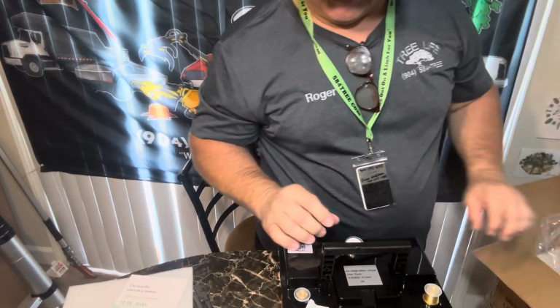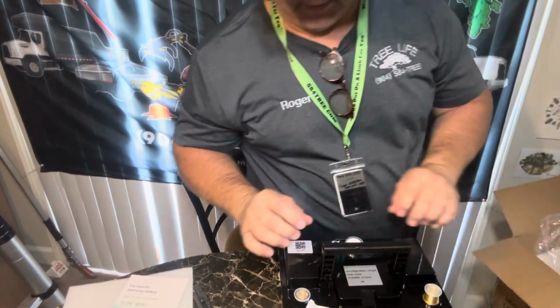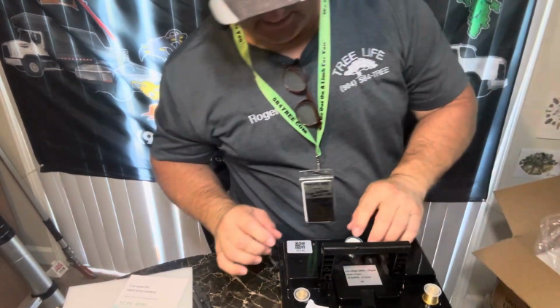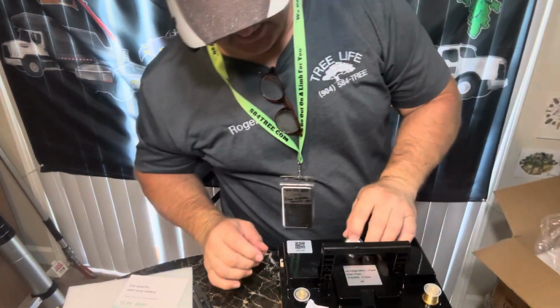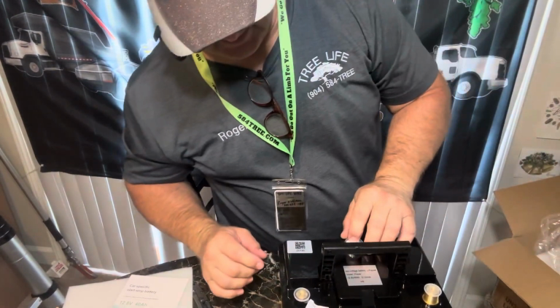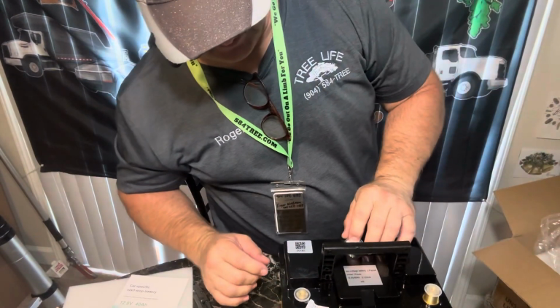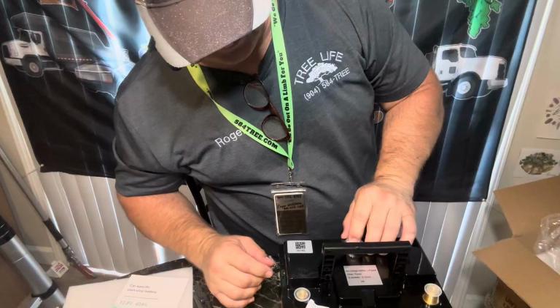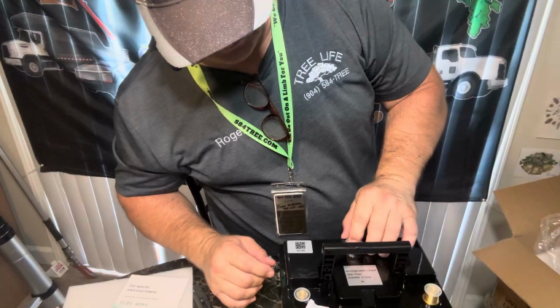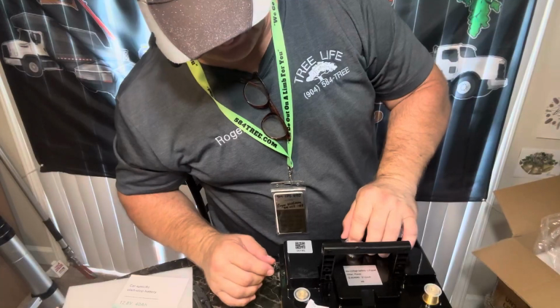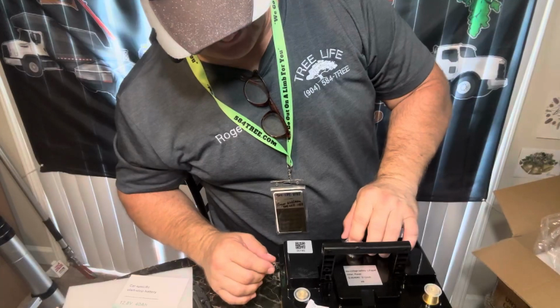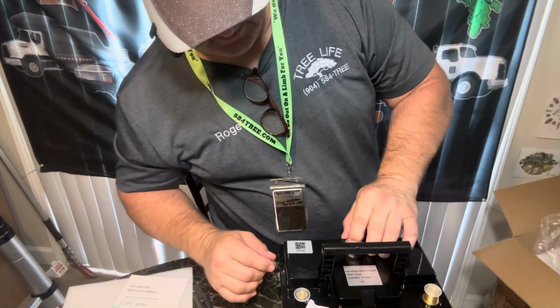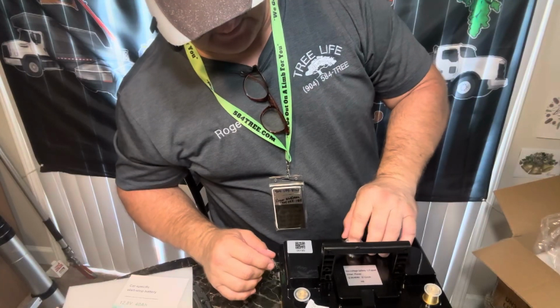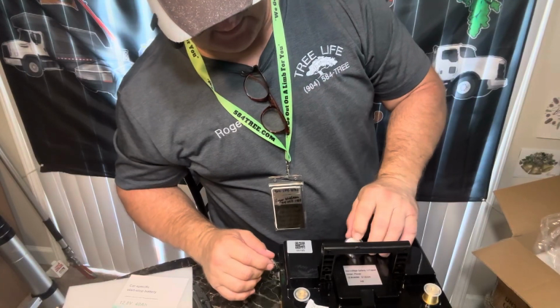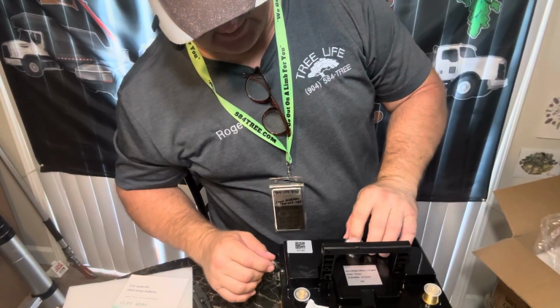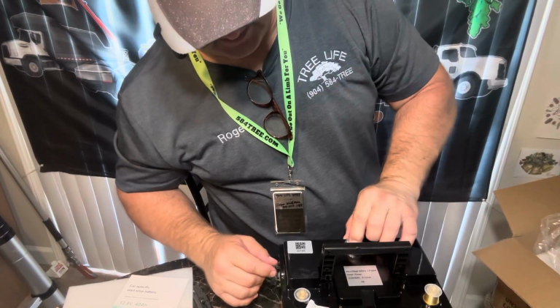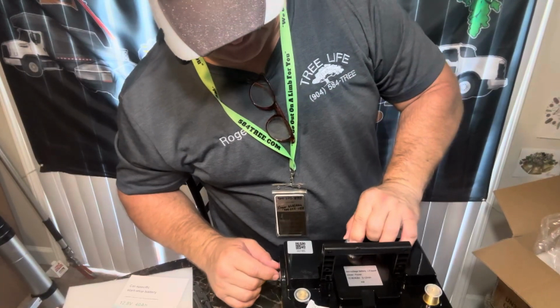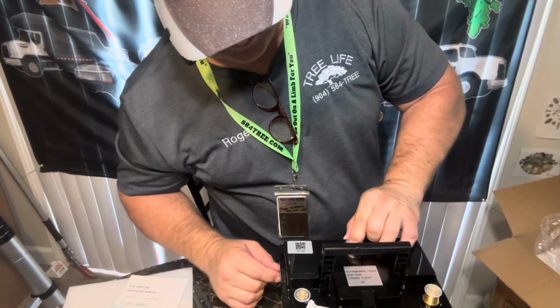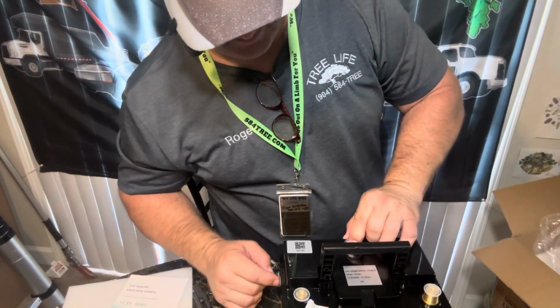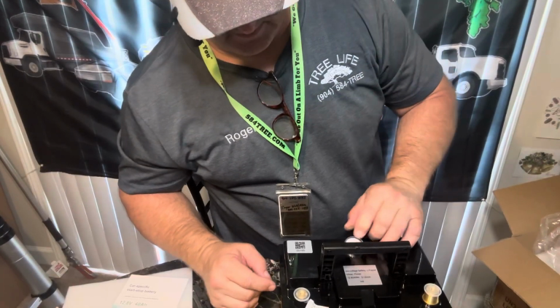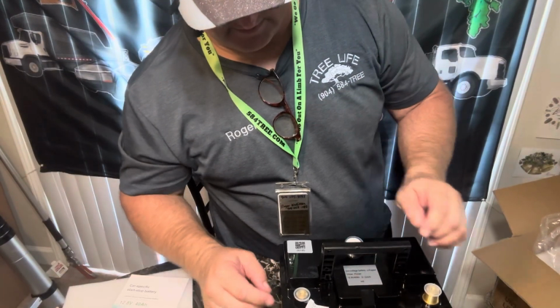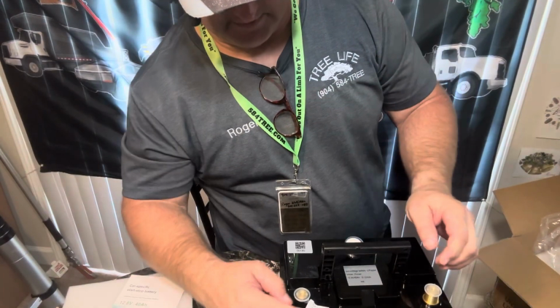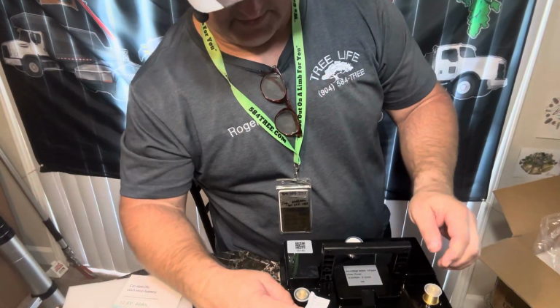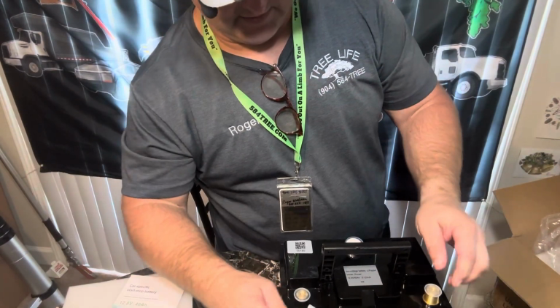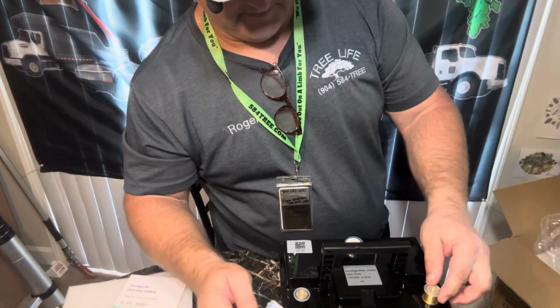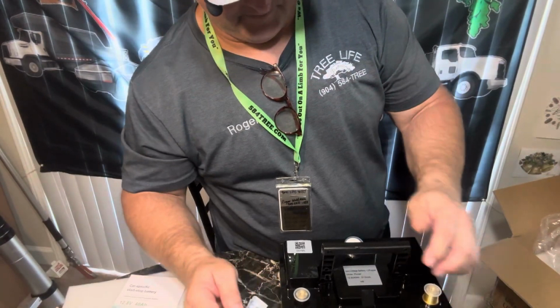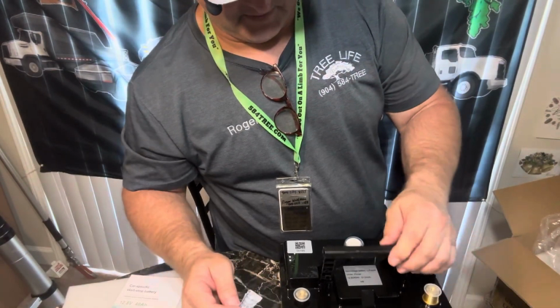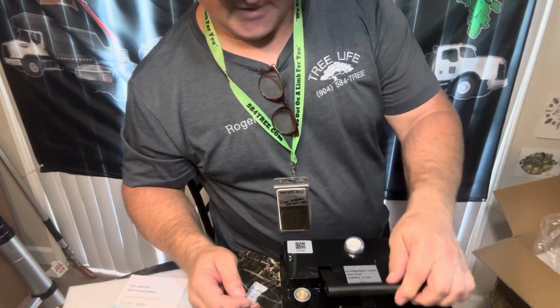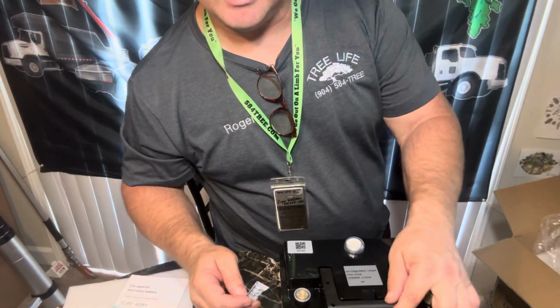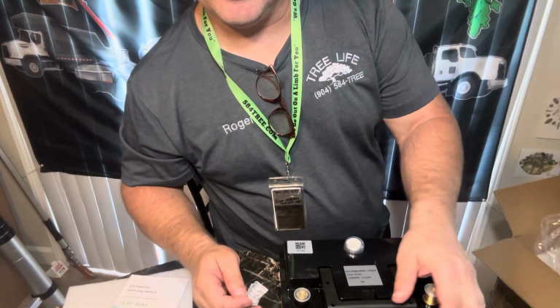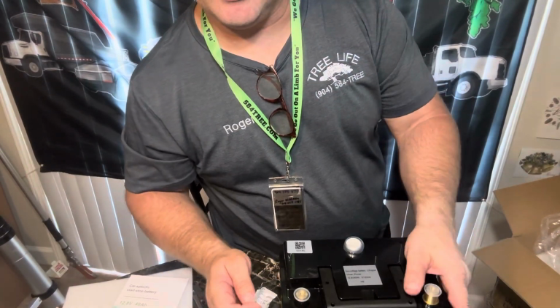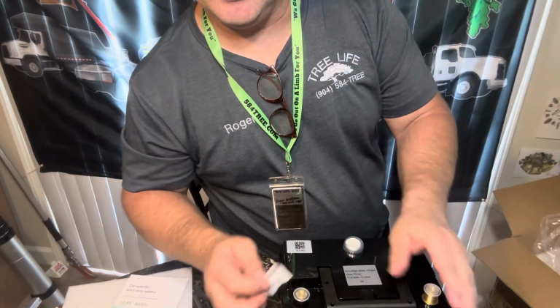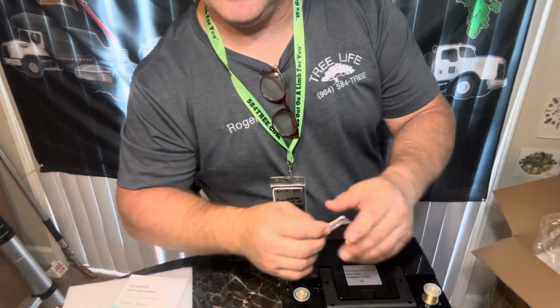What is that? Well, that's a tester. Okay, and you got your battery here.